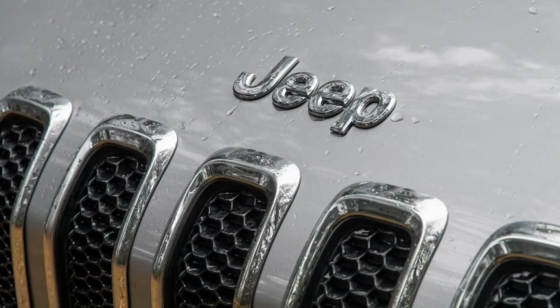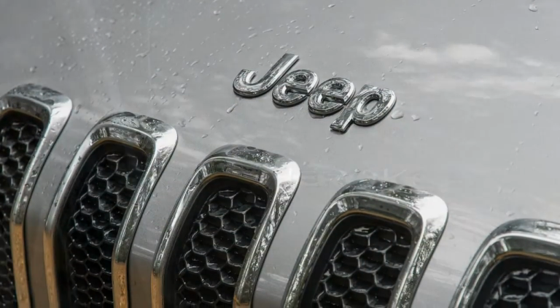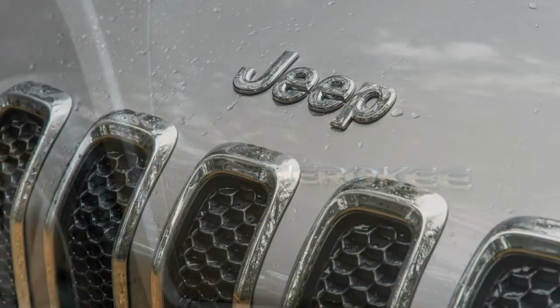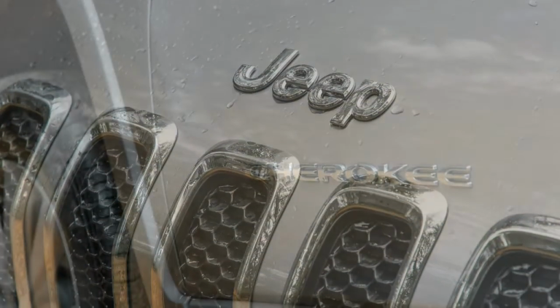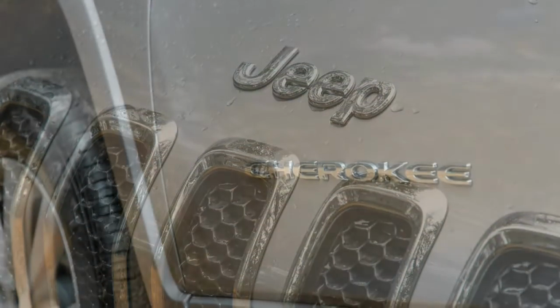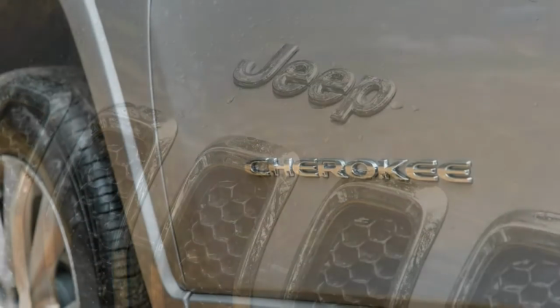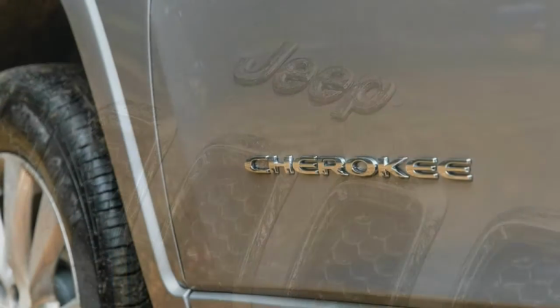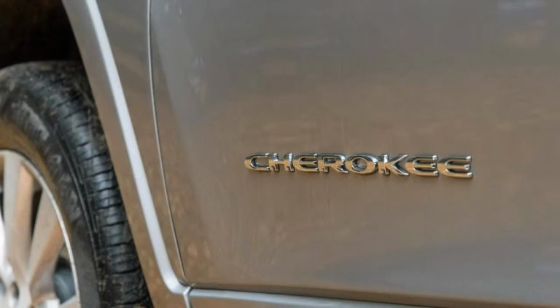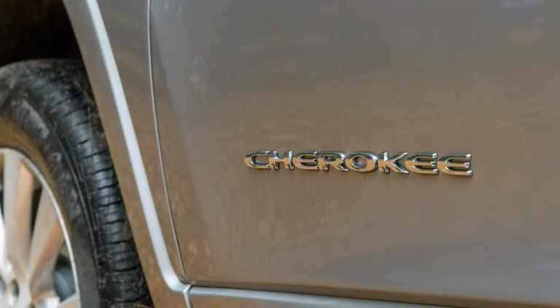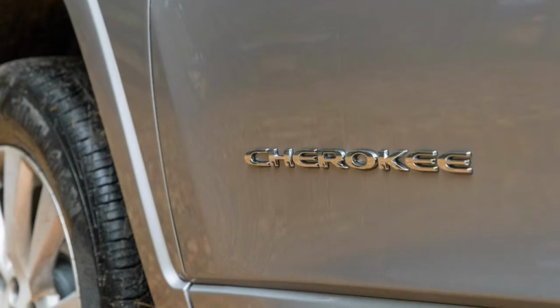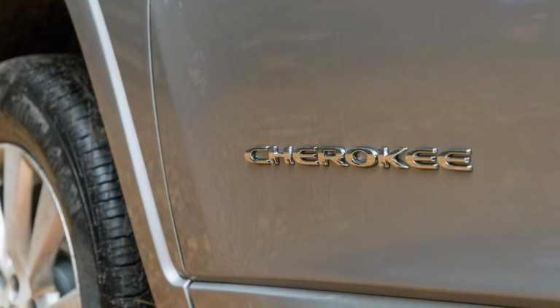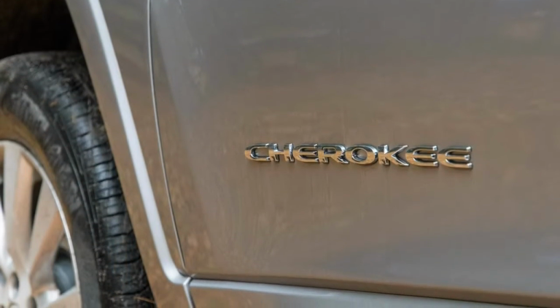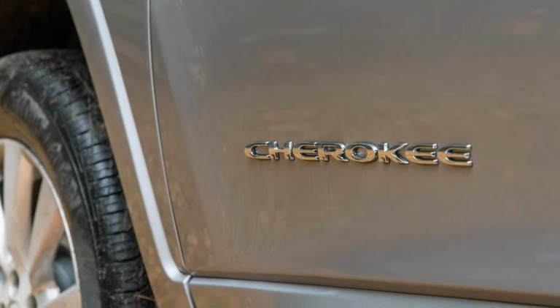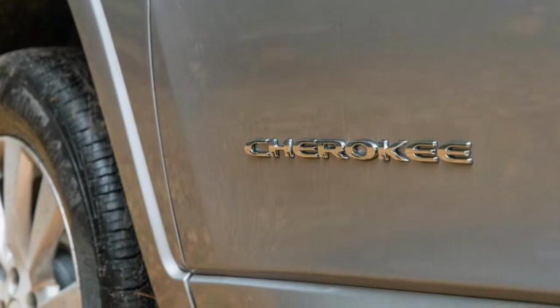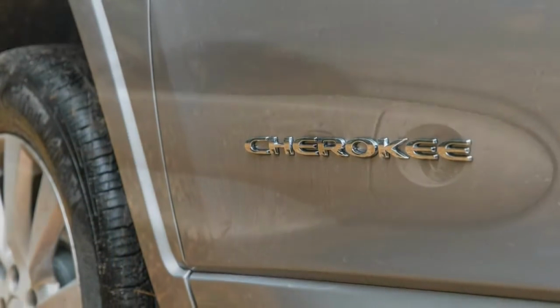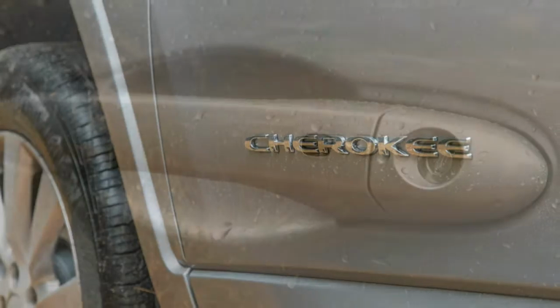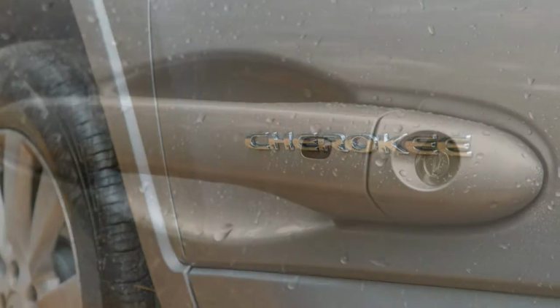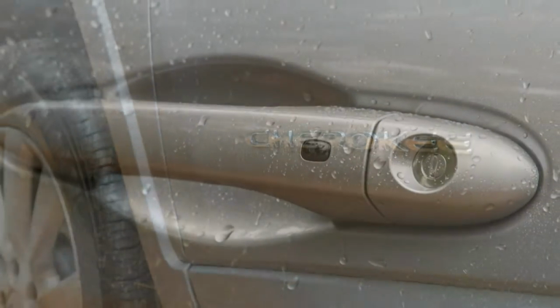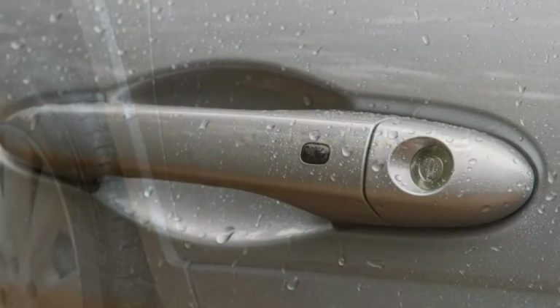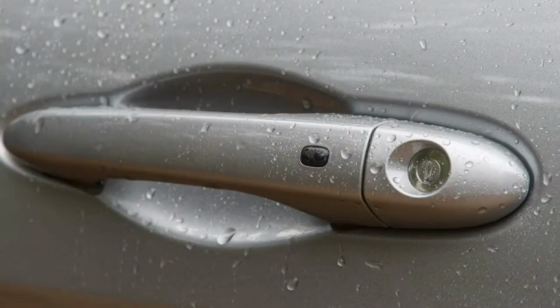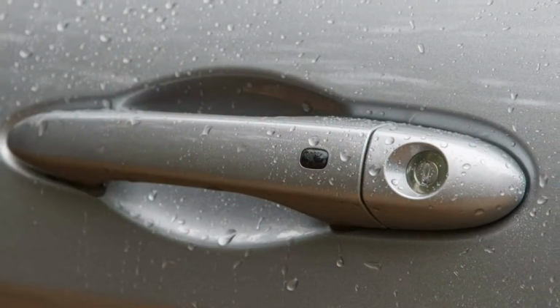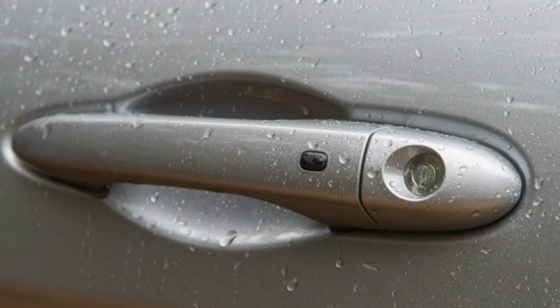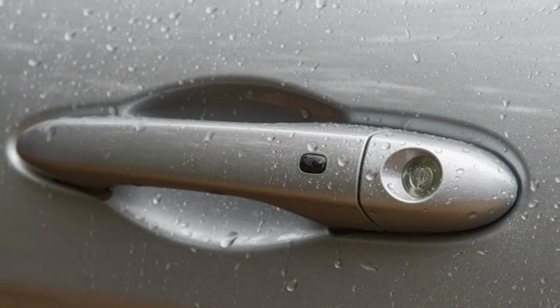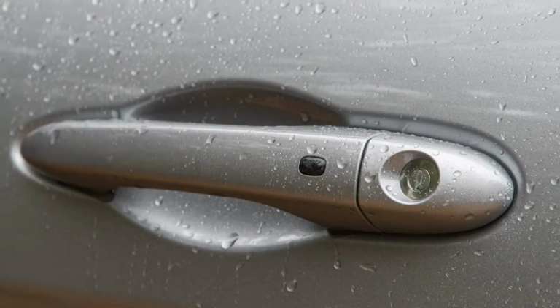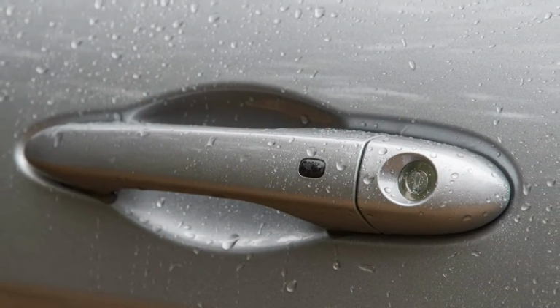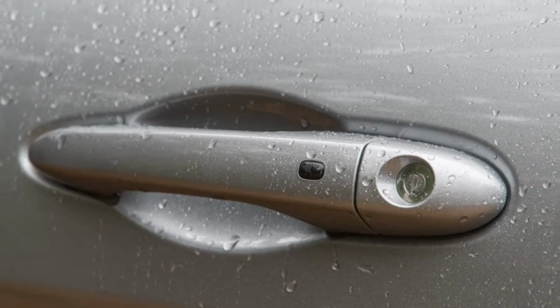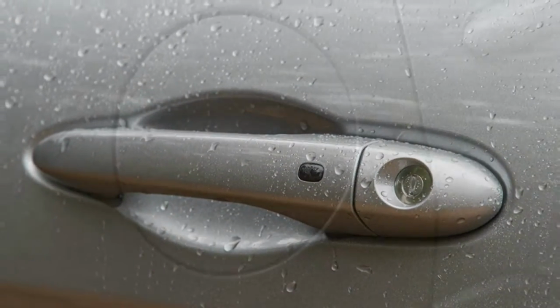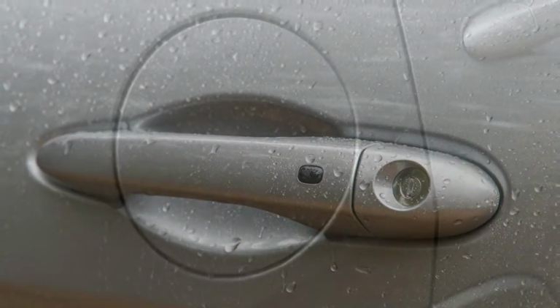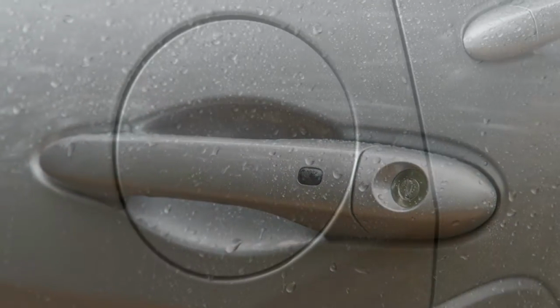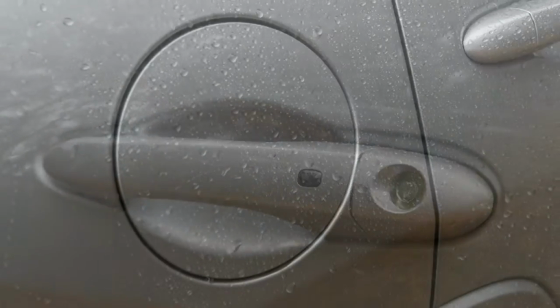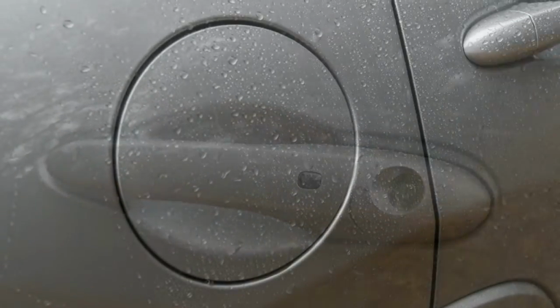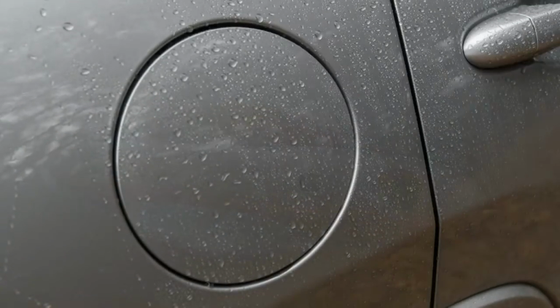But its off-road competence, distinct styling, and desirable Jeep branding are enough to entice prospective buyers.